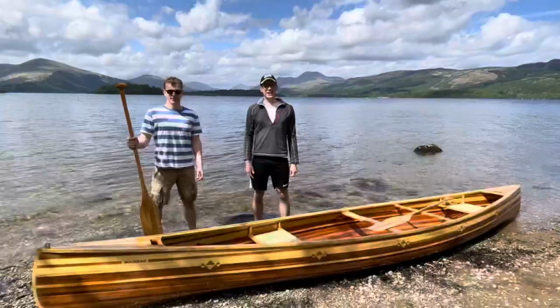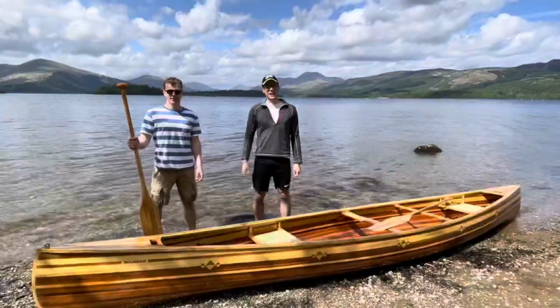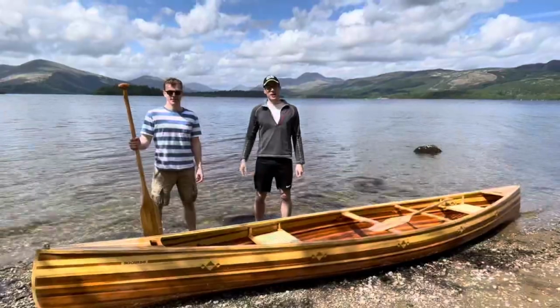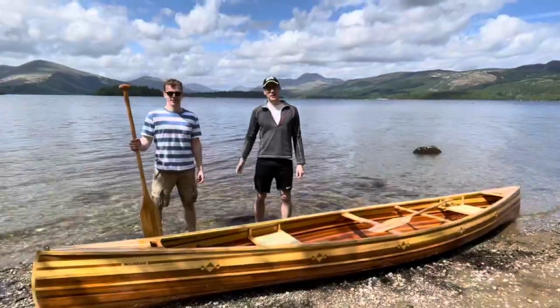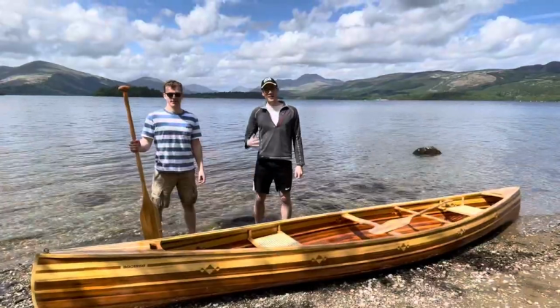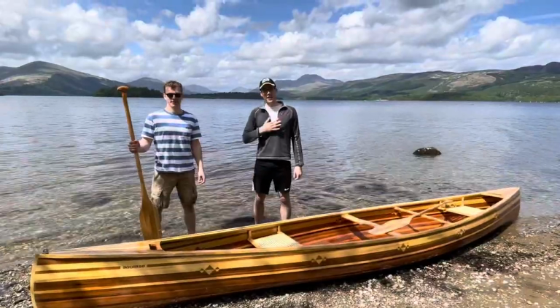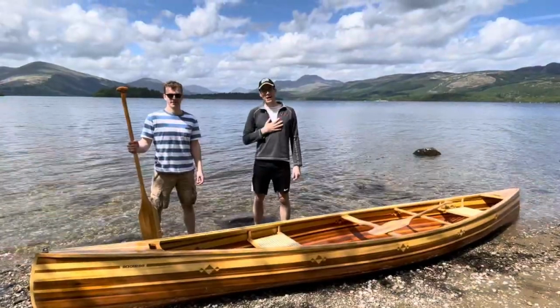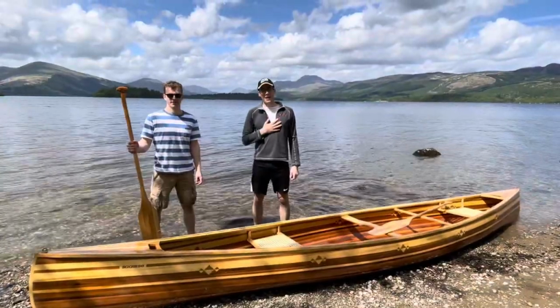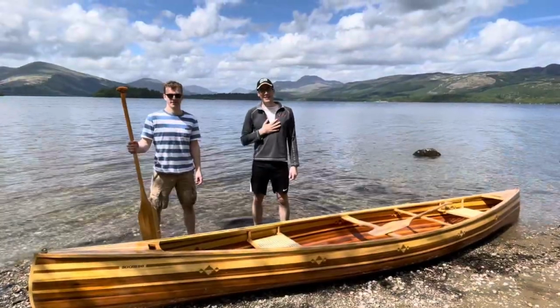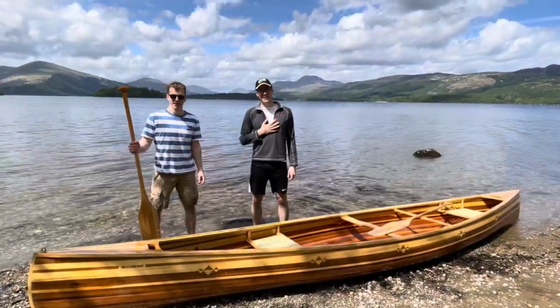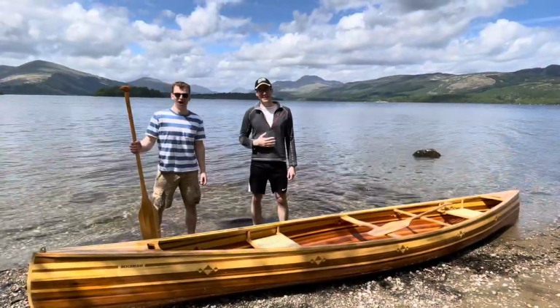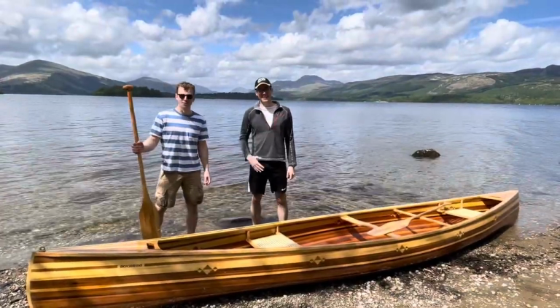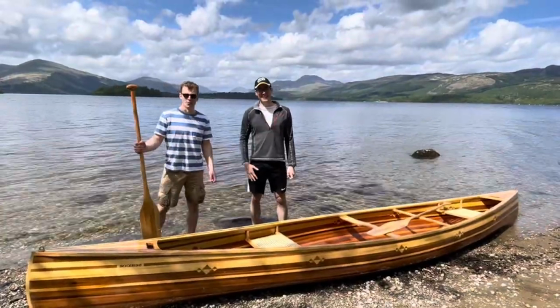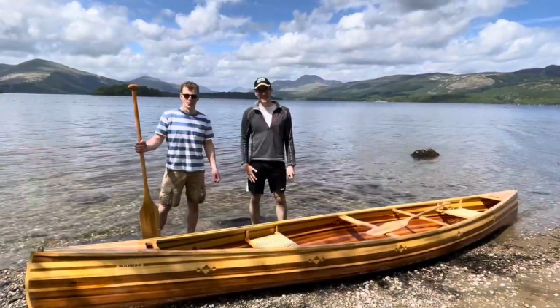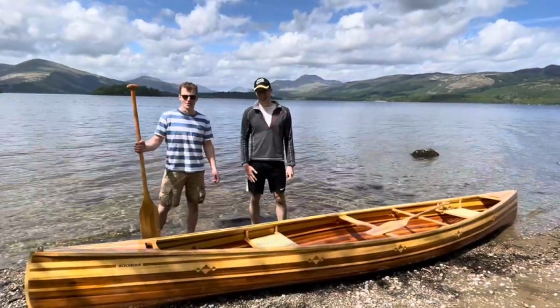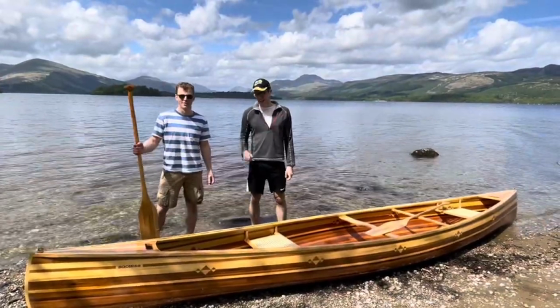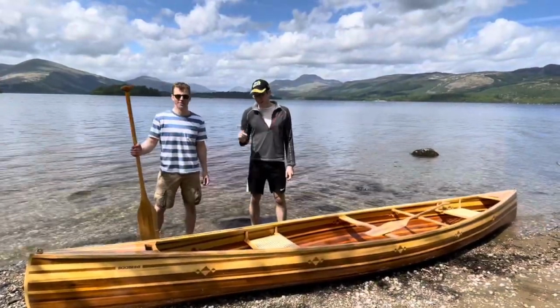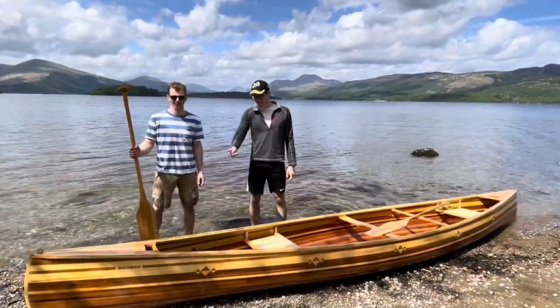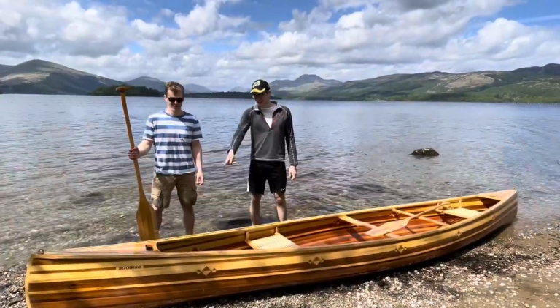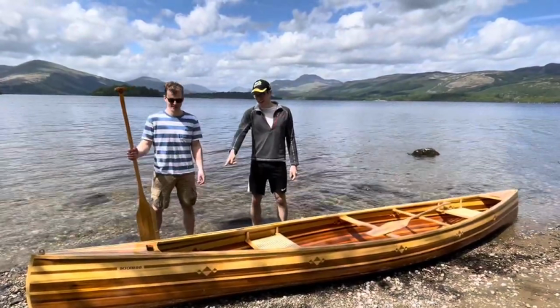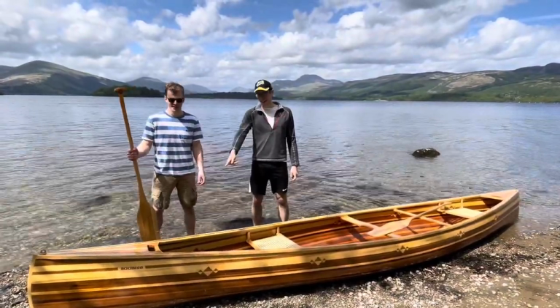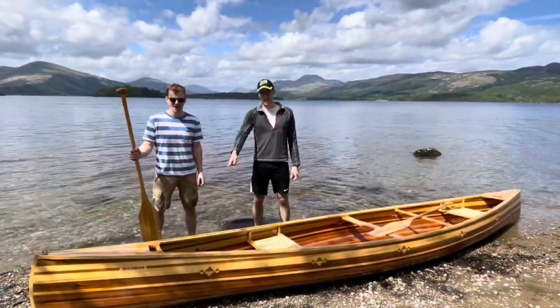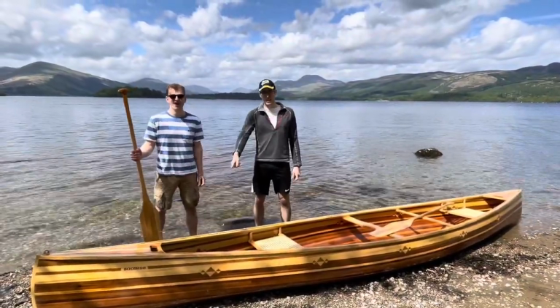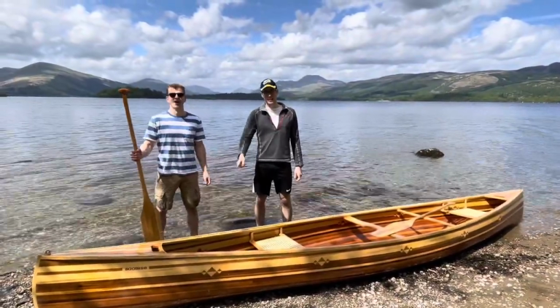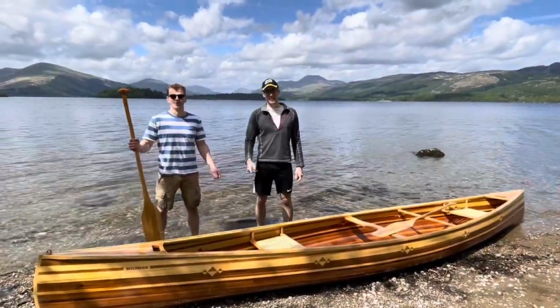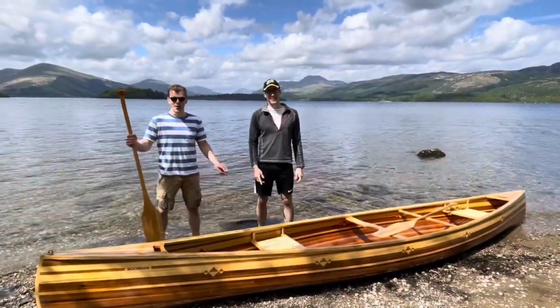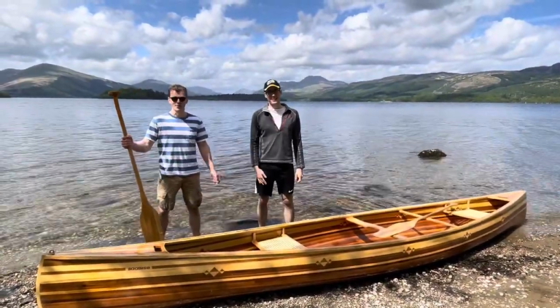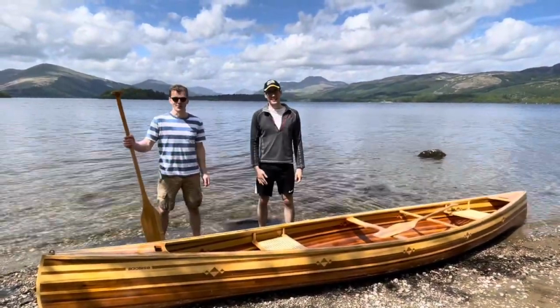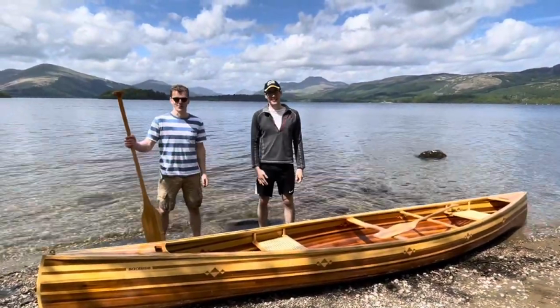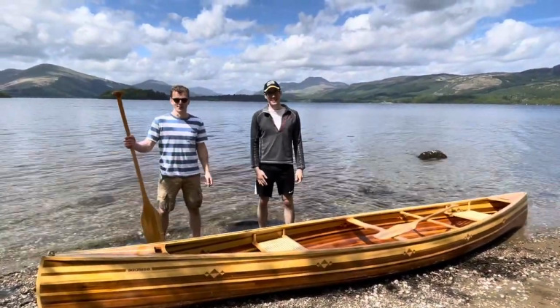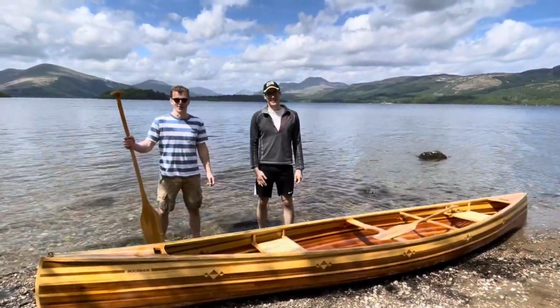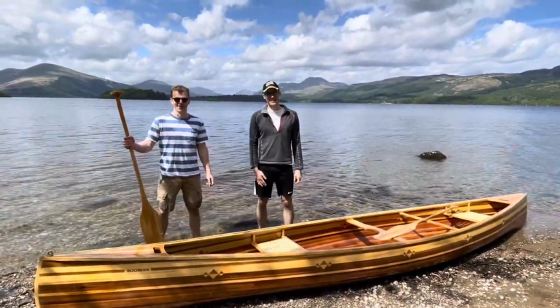Hello, I'm Harry, I'm Paul, this is Saoirse, and welcome to Canoe Yard.